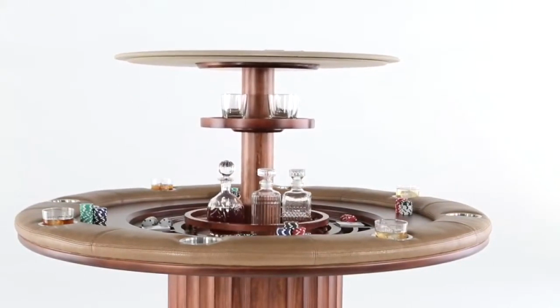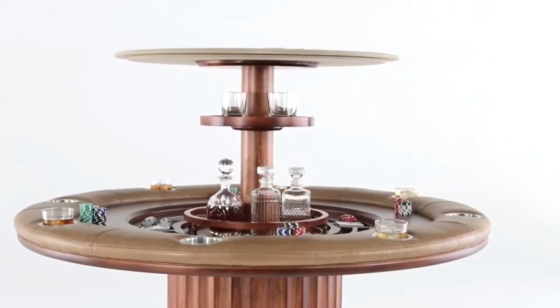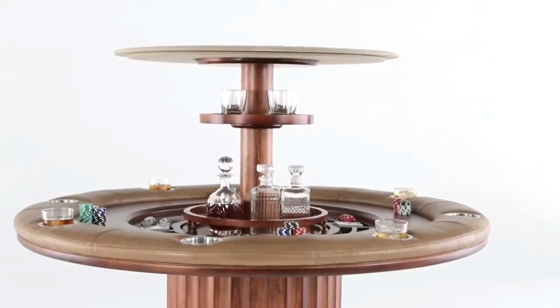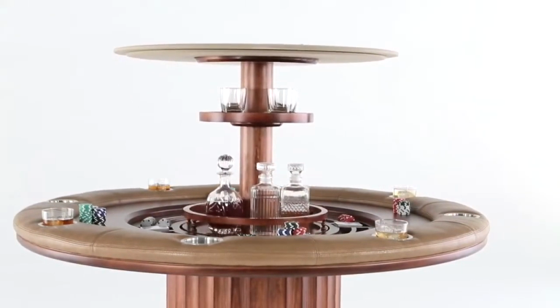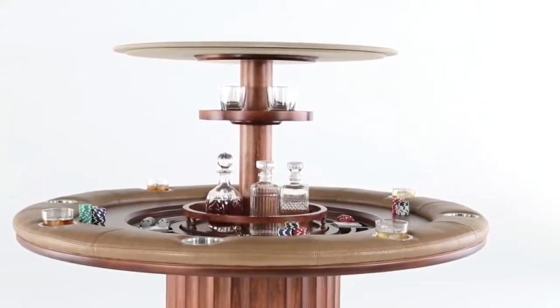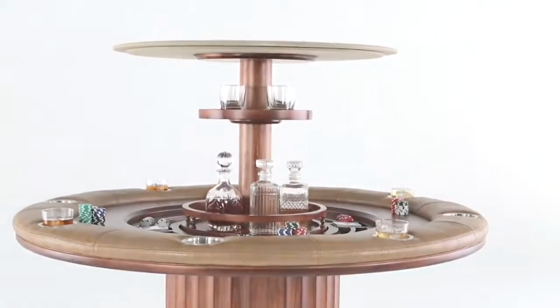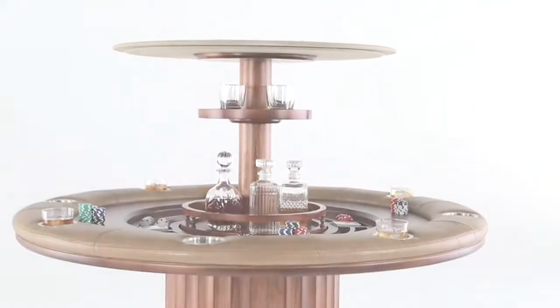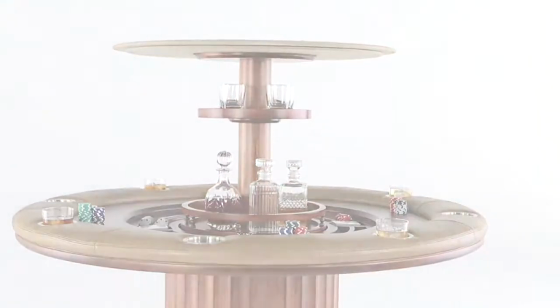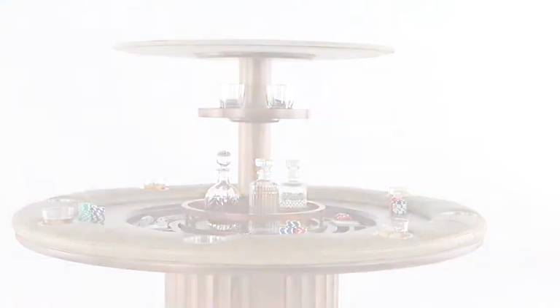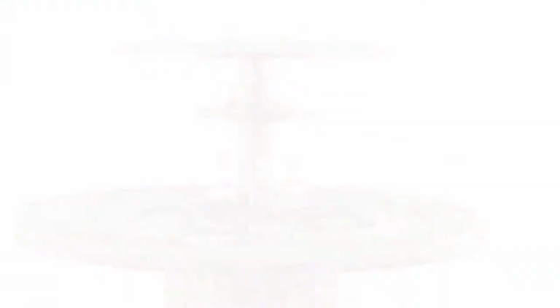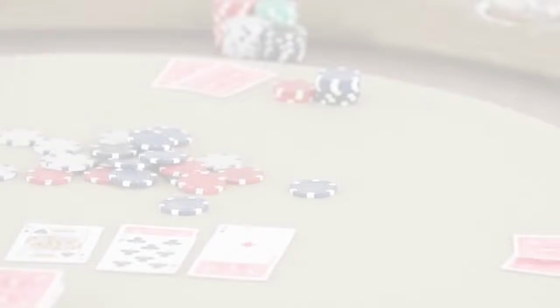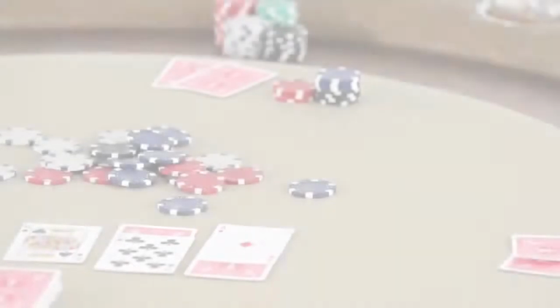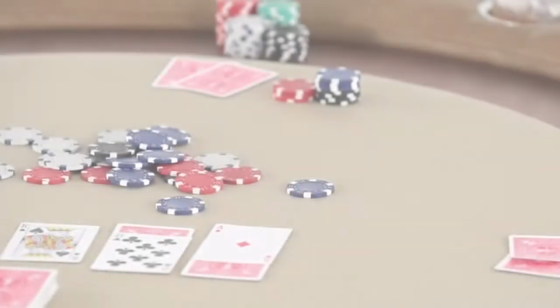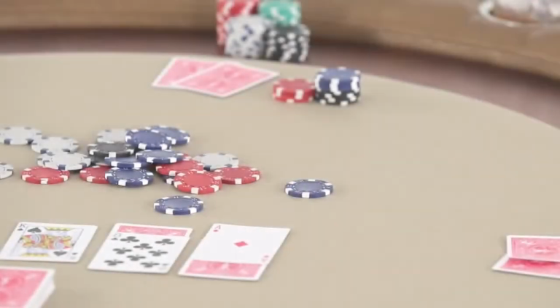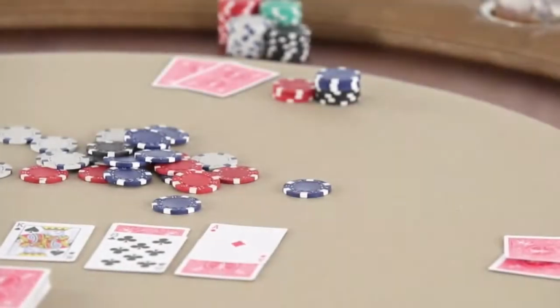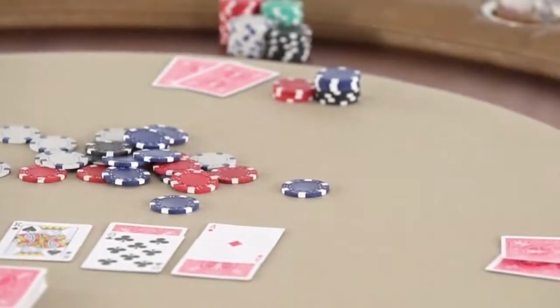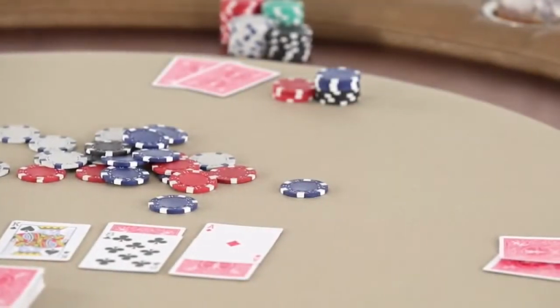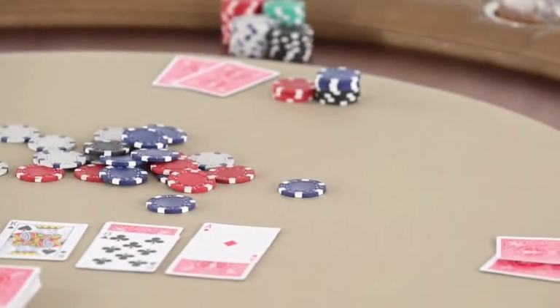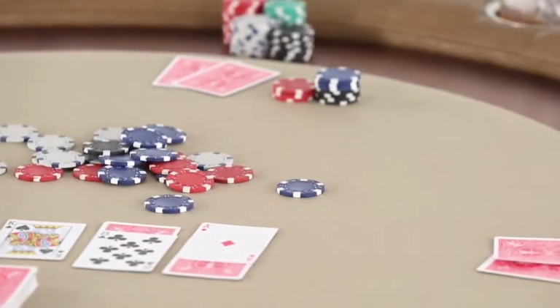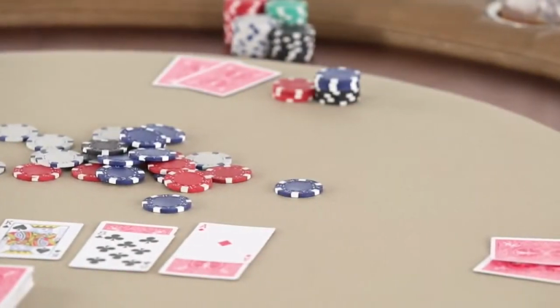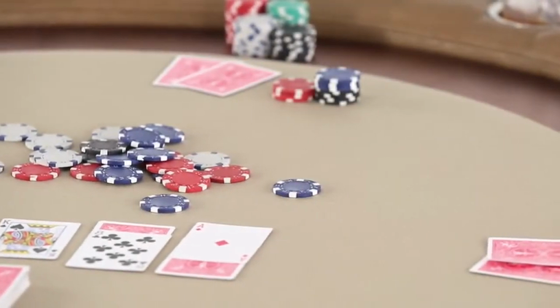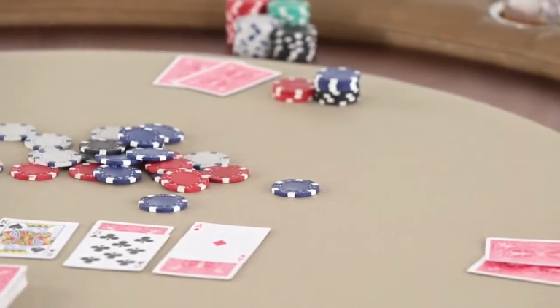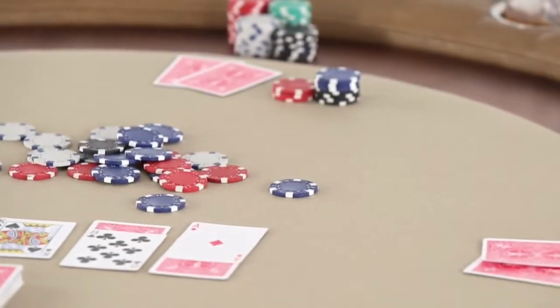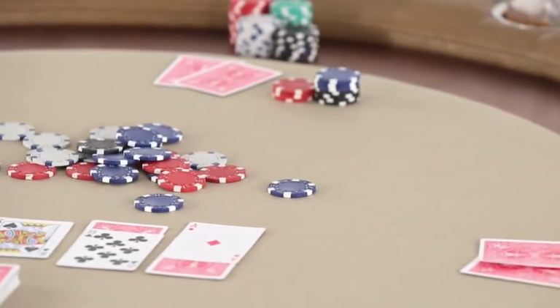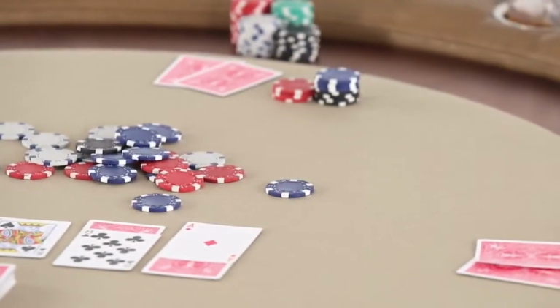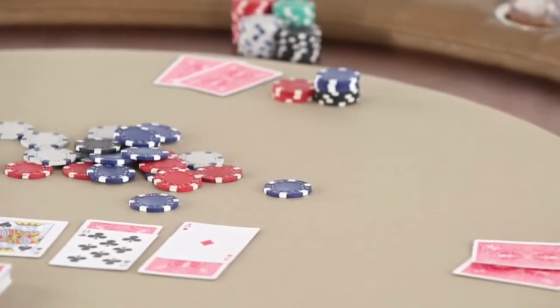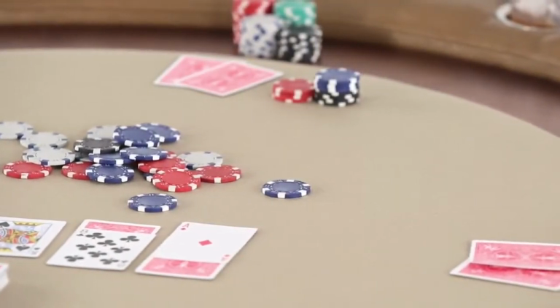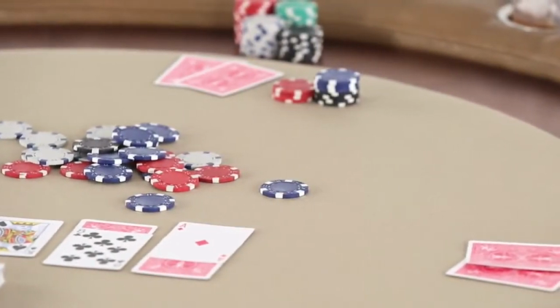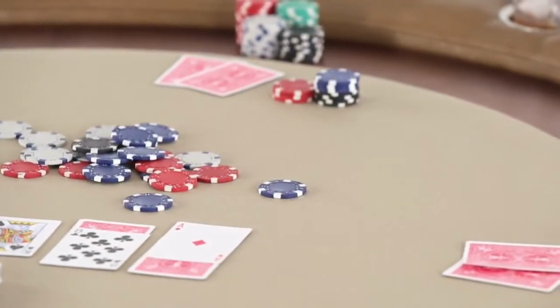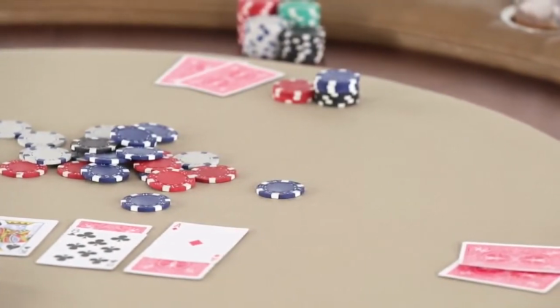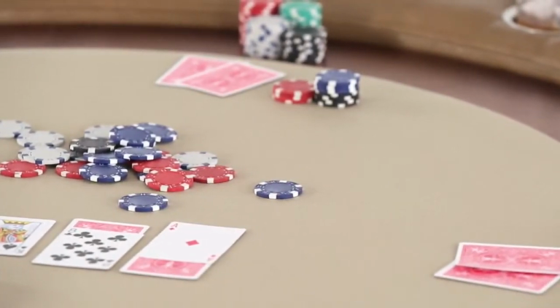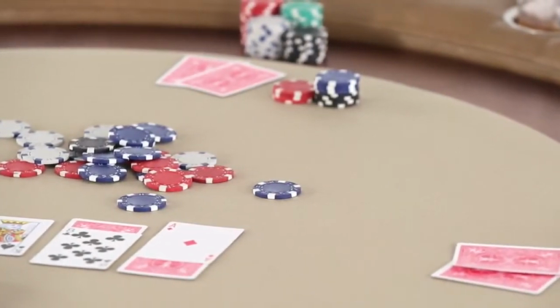Customize your Ultimate Game Table to fit your room with your choice of finishes, fabrics and options.